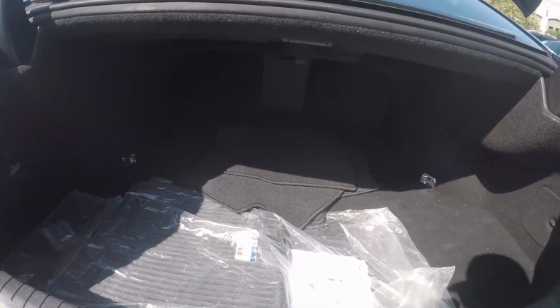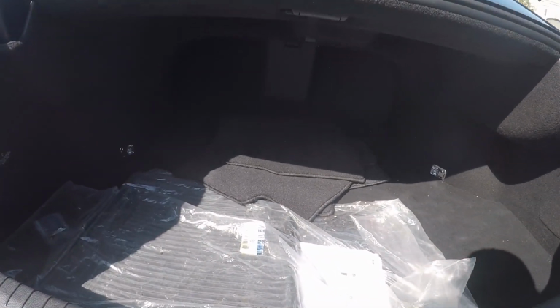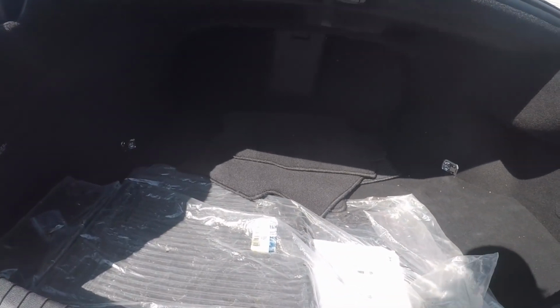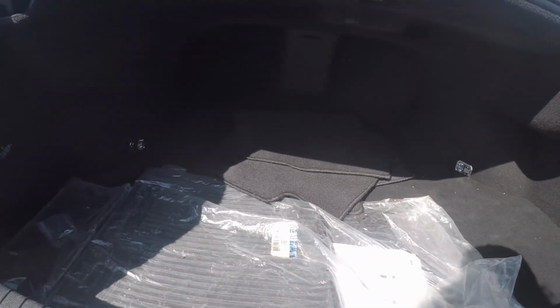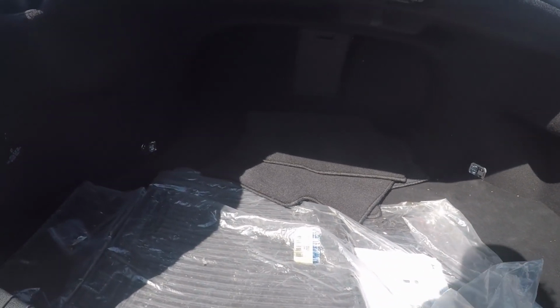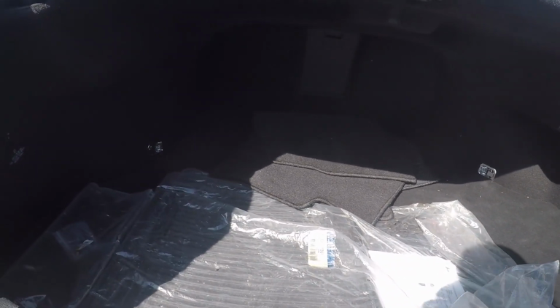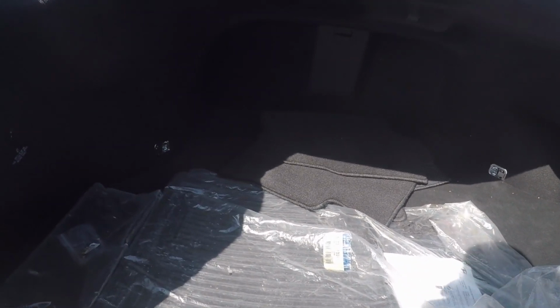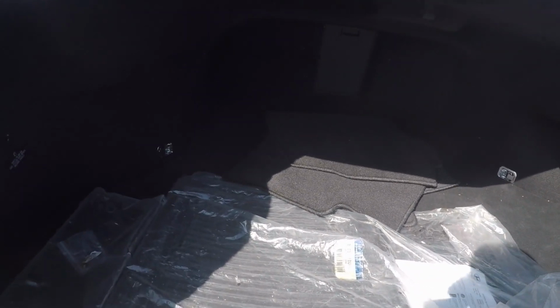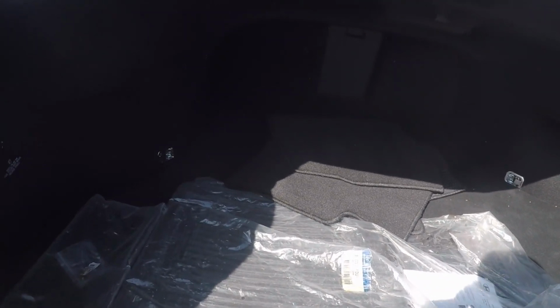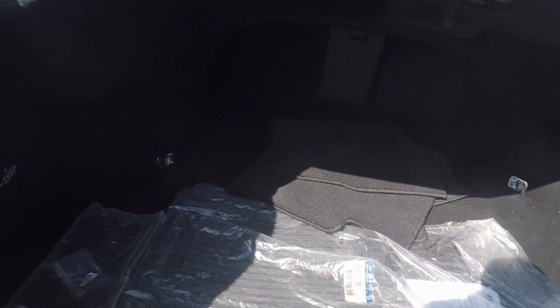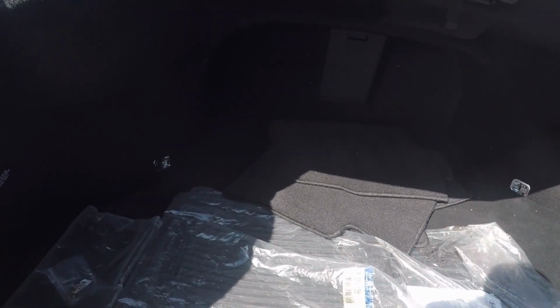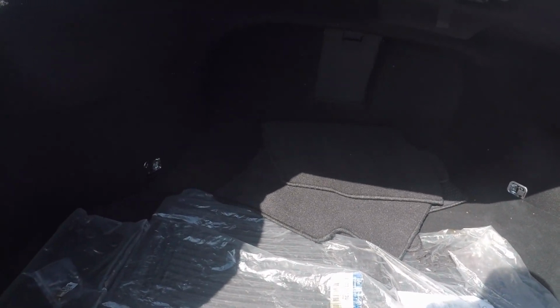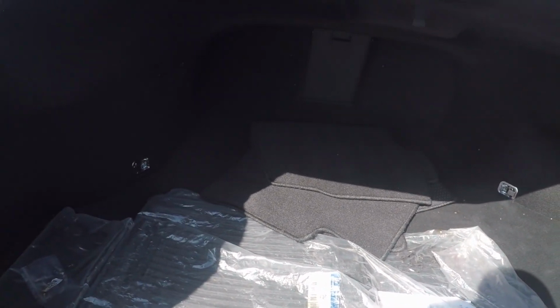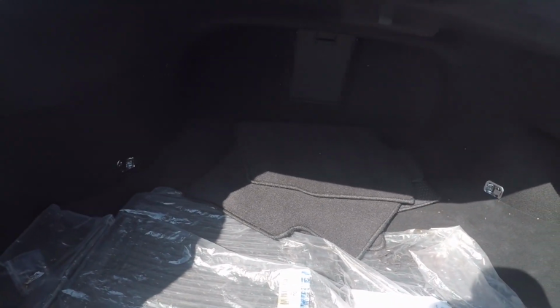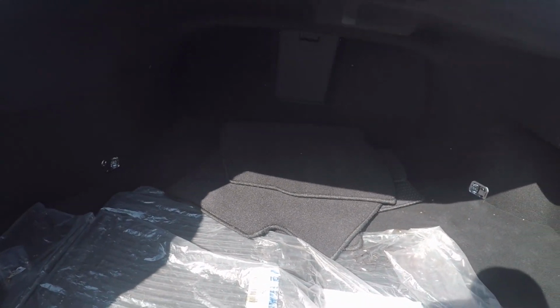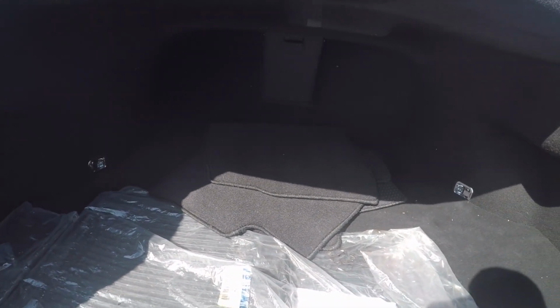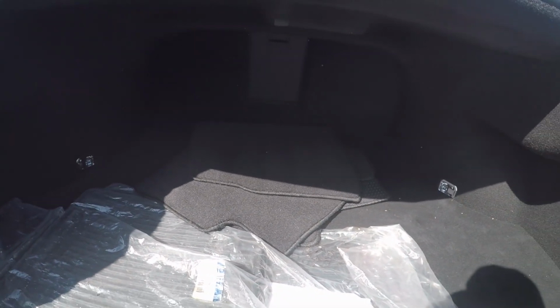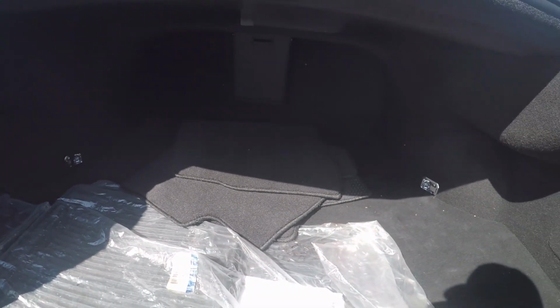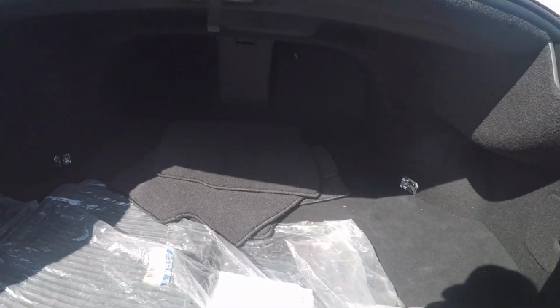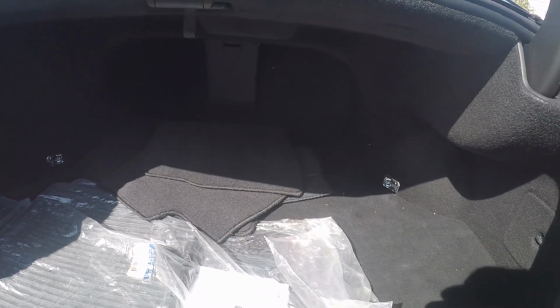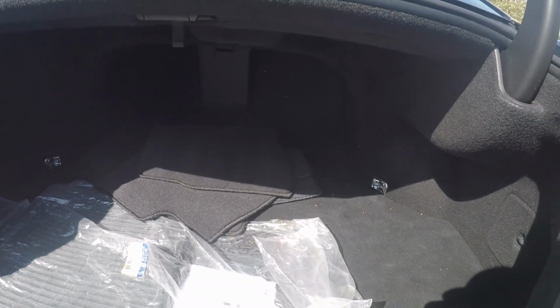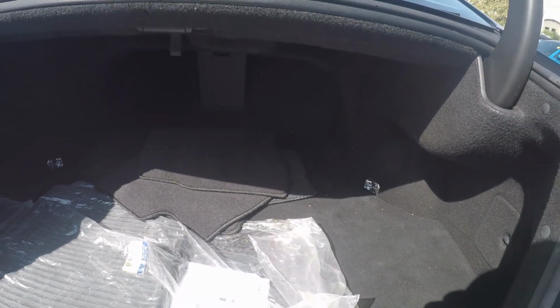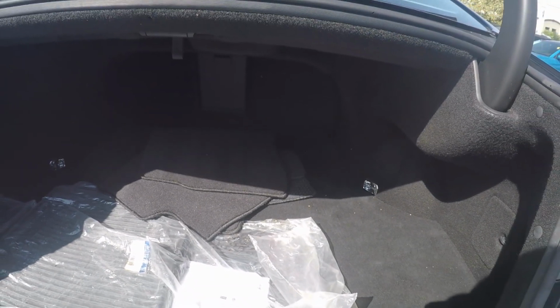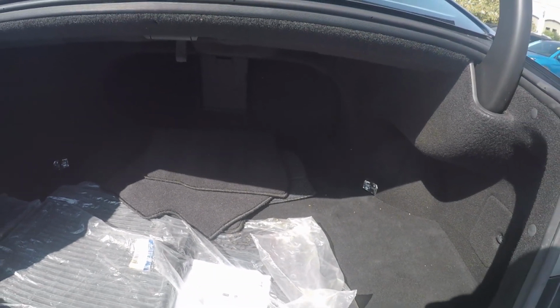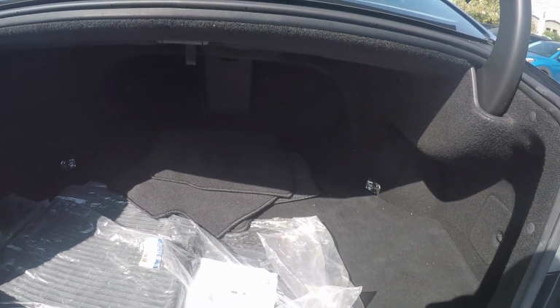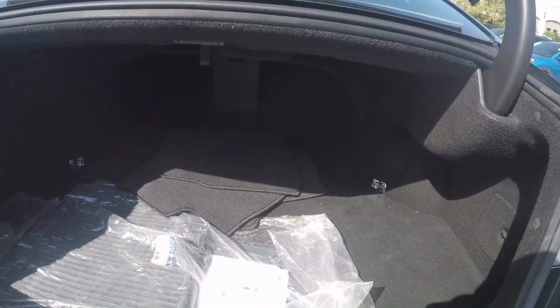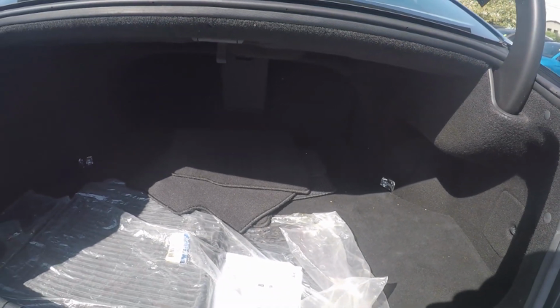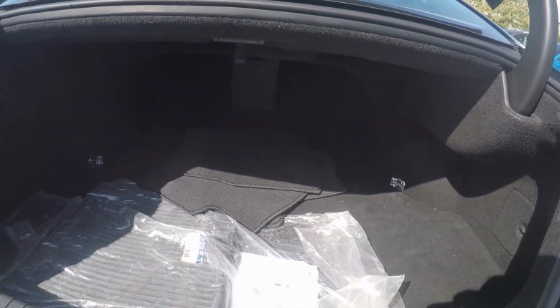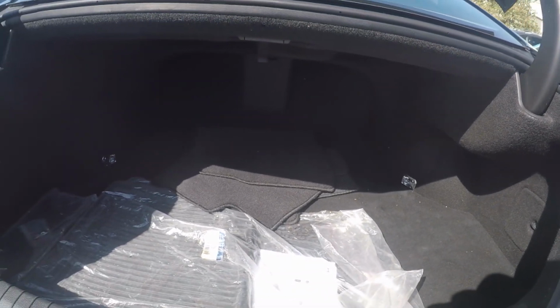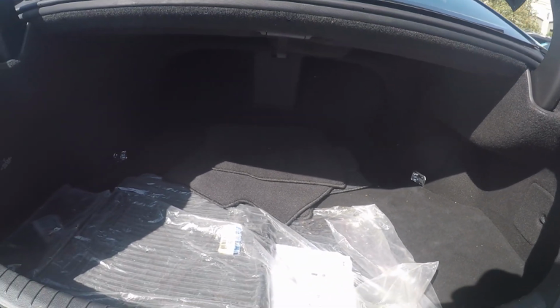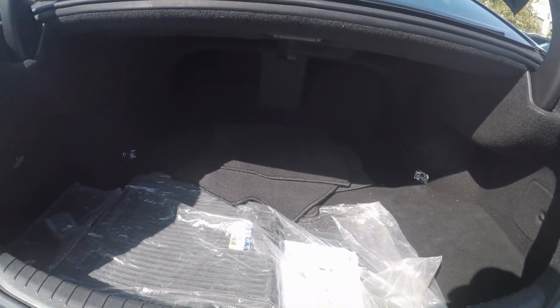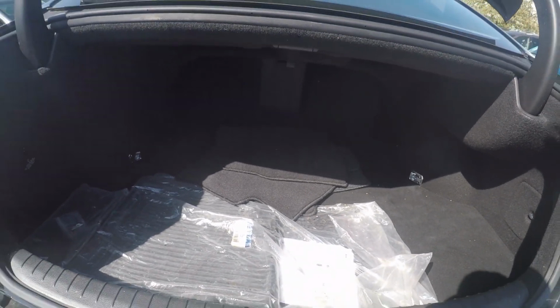A look in the trunk space — we do have a good bit of storage here in the back, along with the original mats for the vehicle.